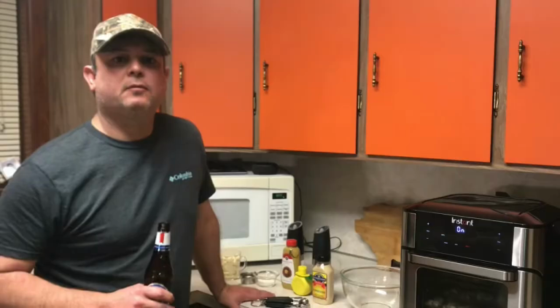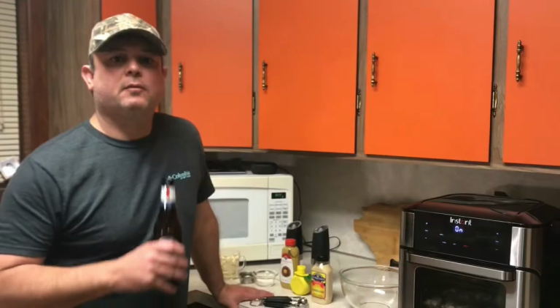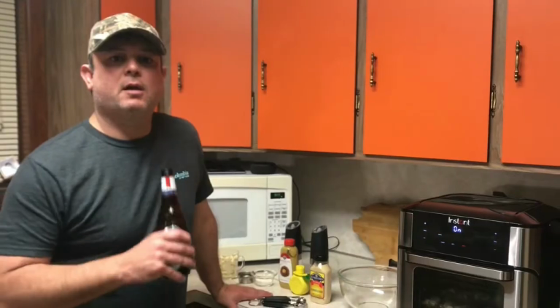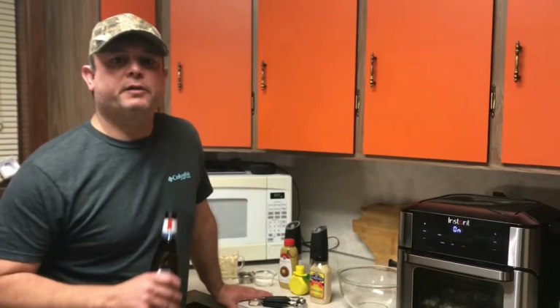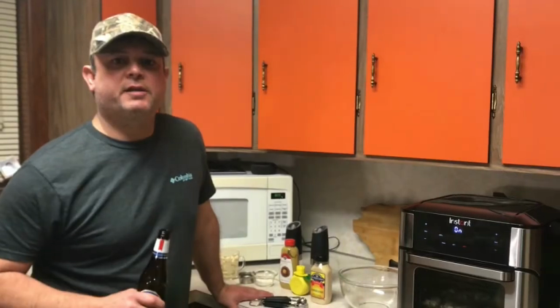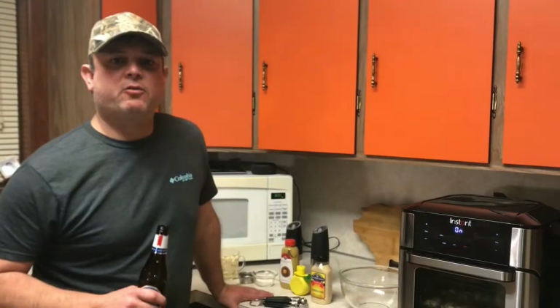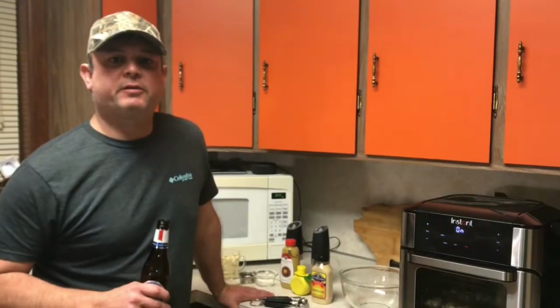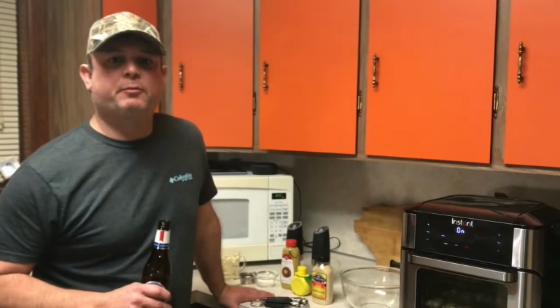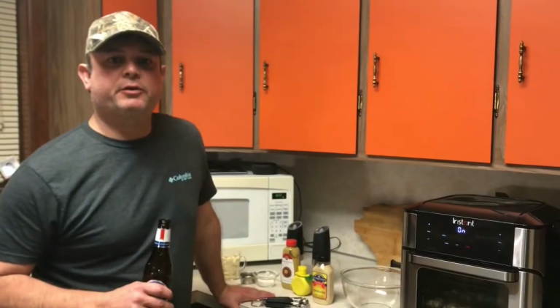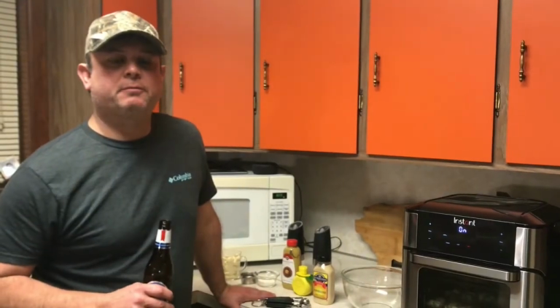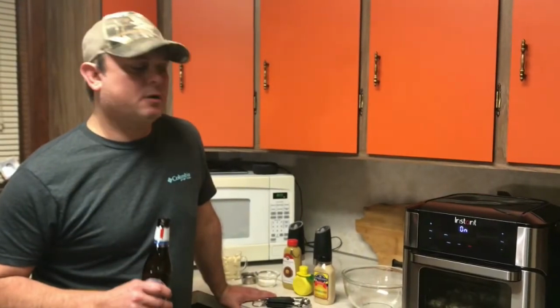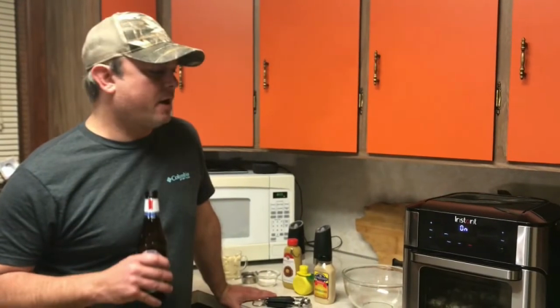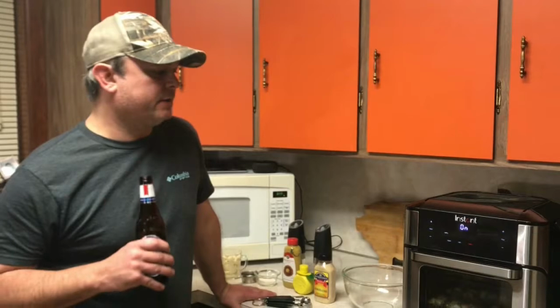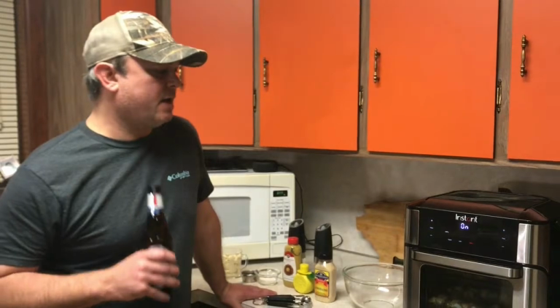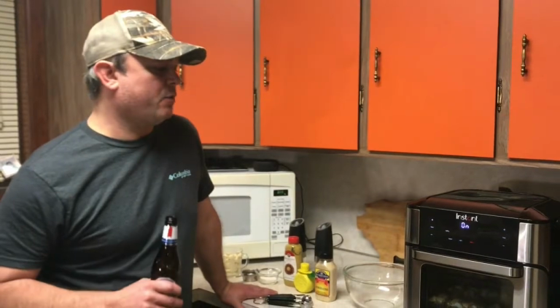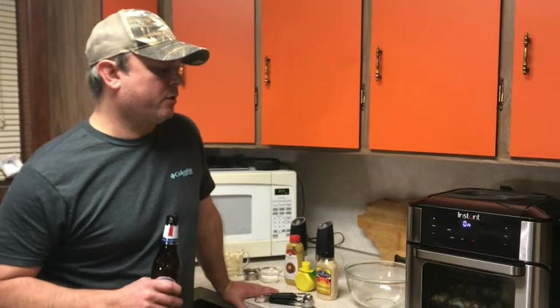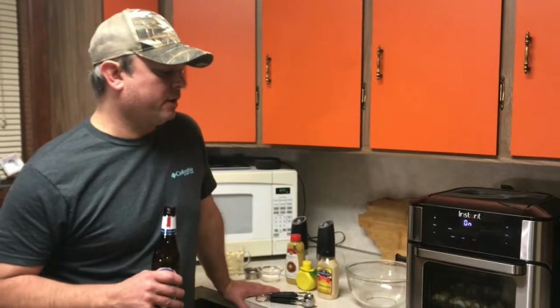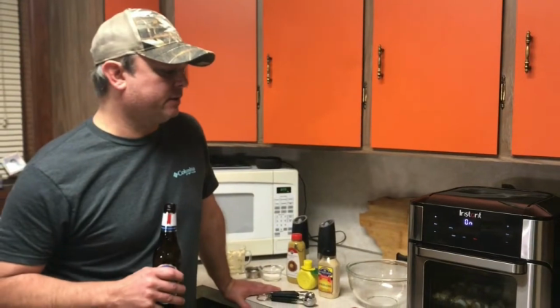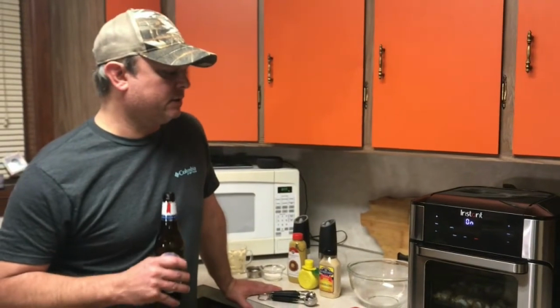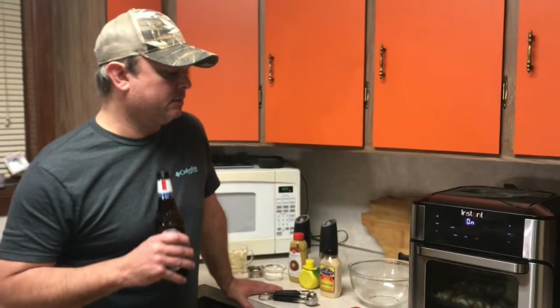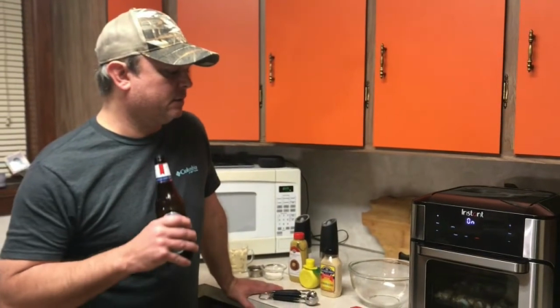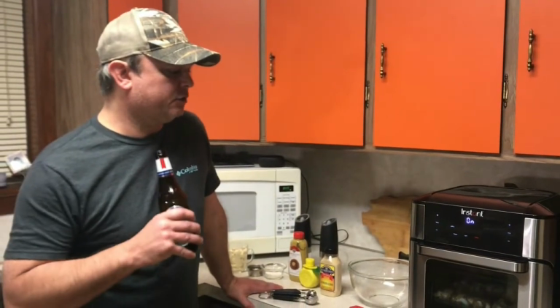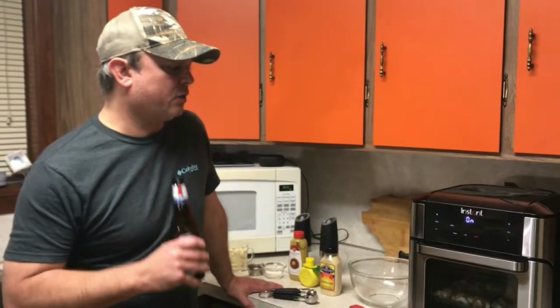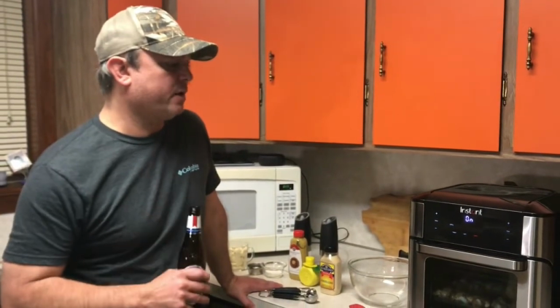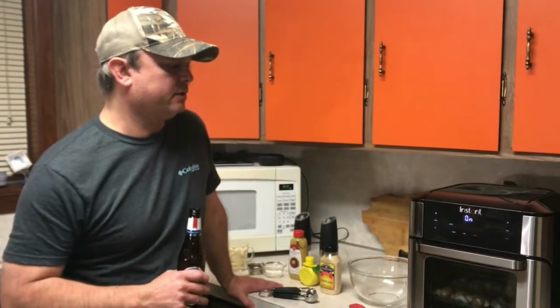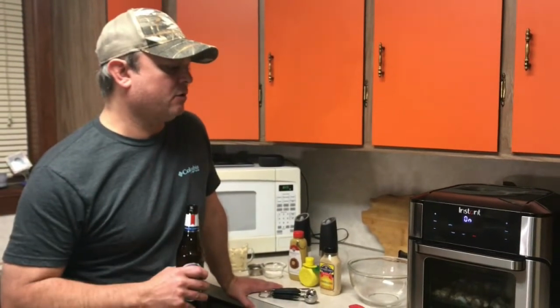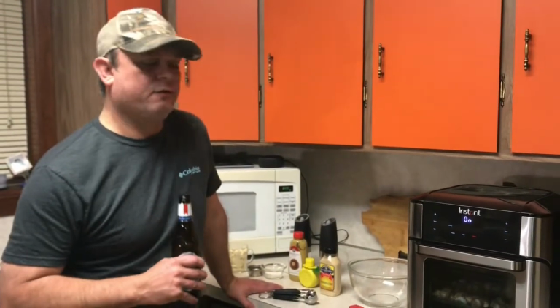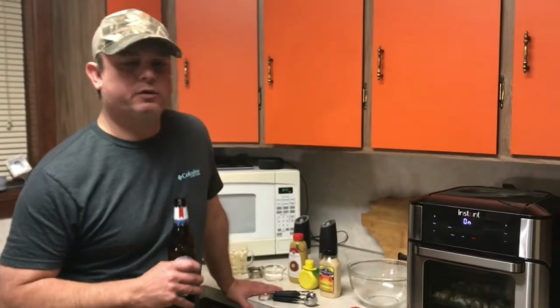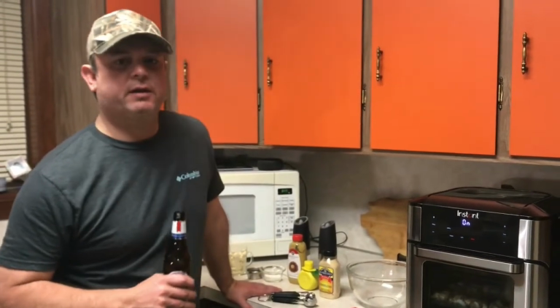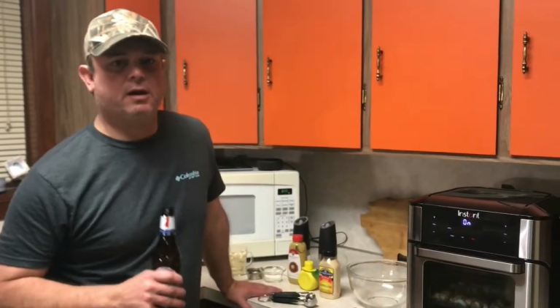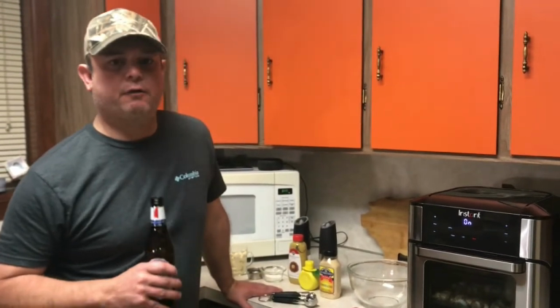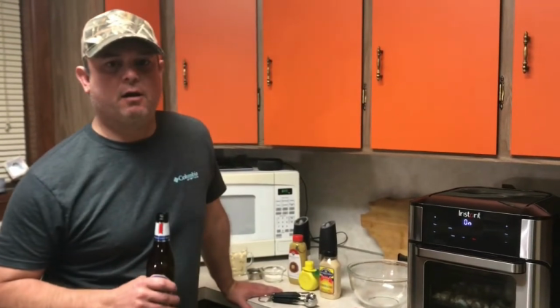Hey y'all, this is Zach with Meals Under Pressure. Tonight we are cooking some chicken wings in our Vortex Air Fryer.